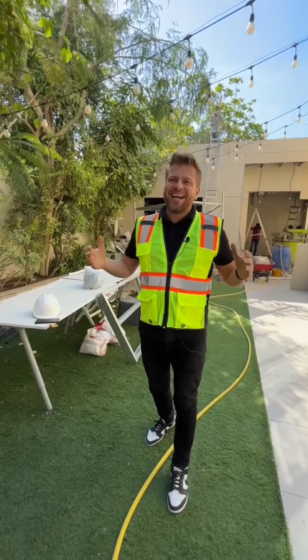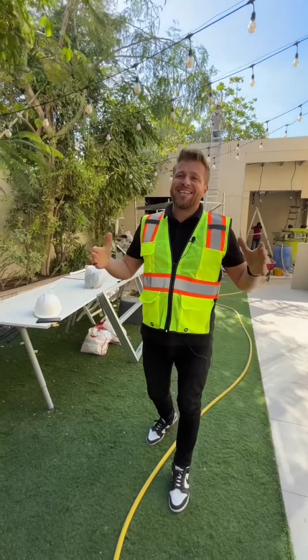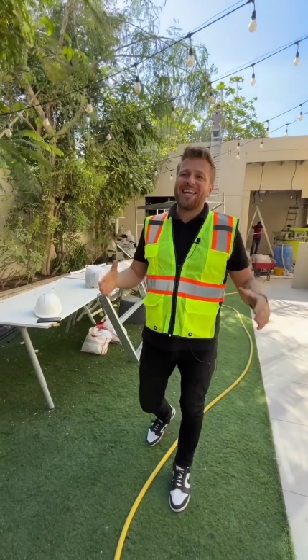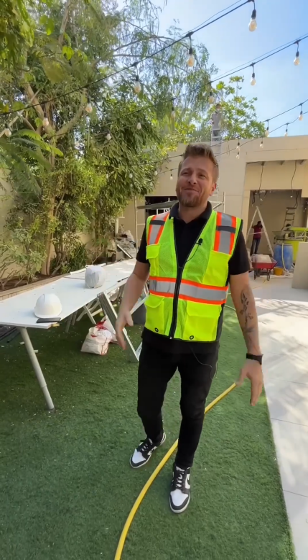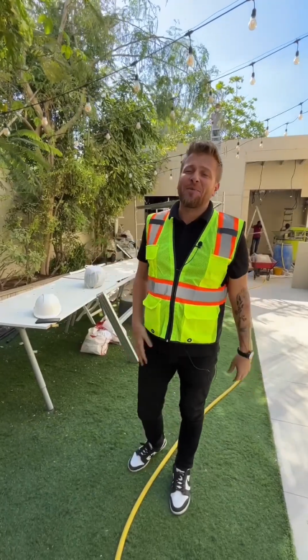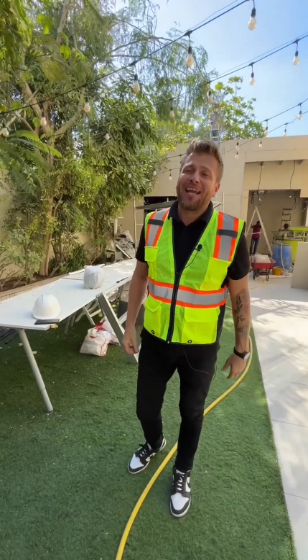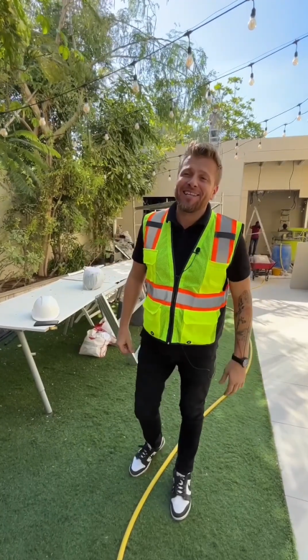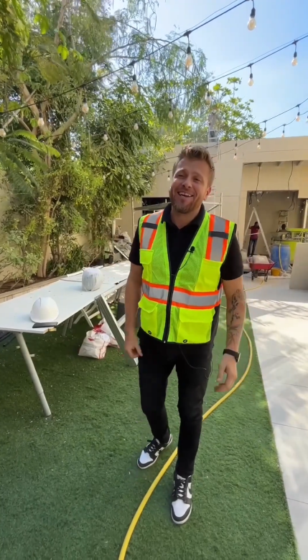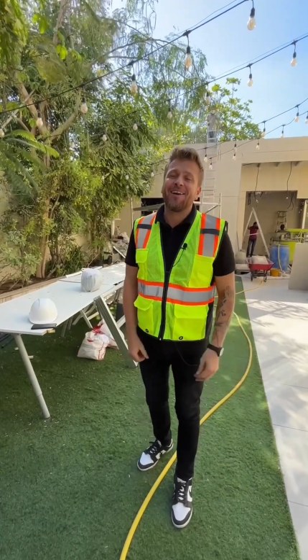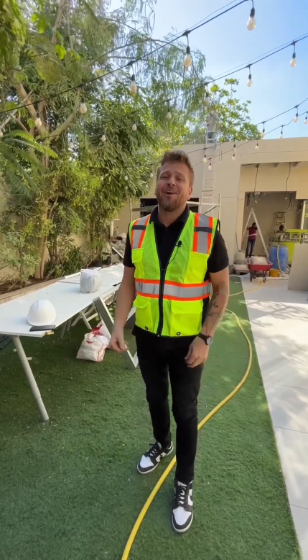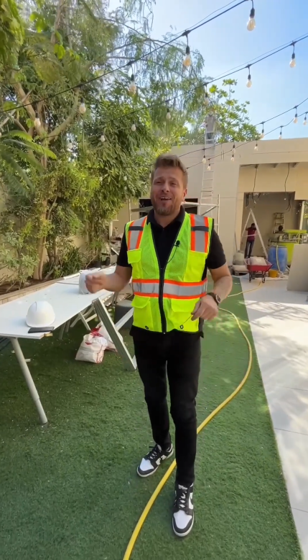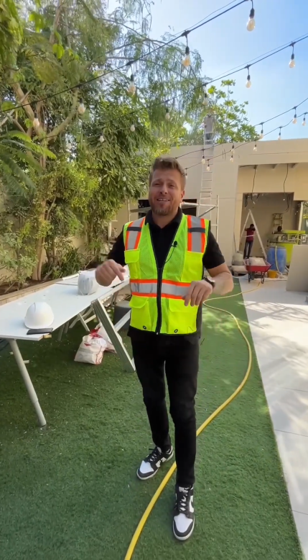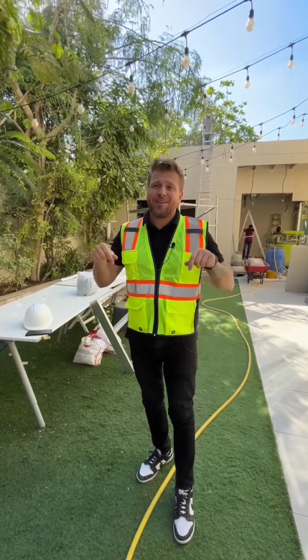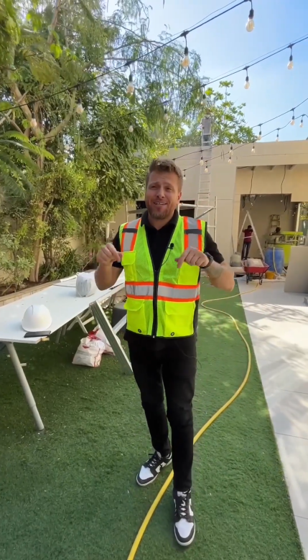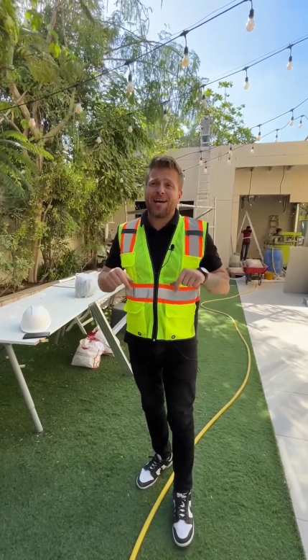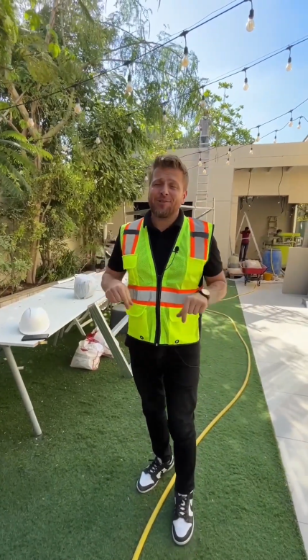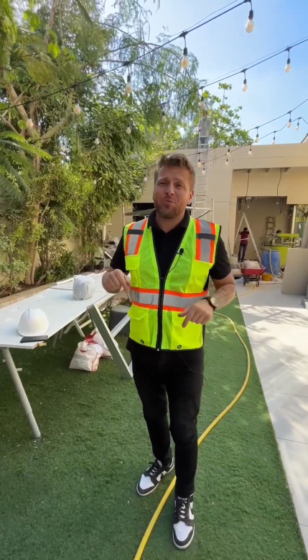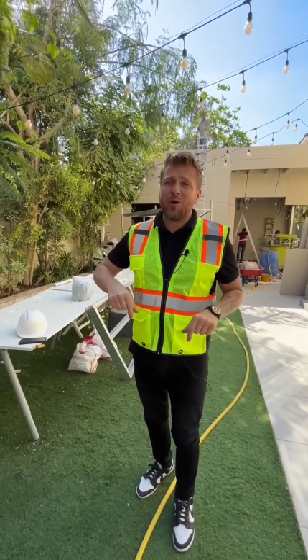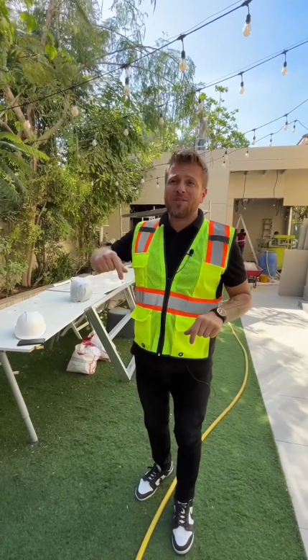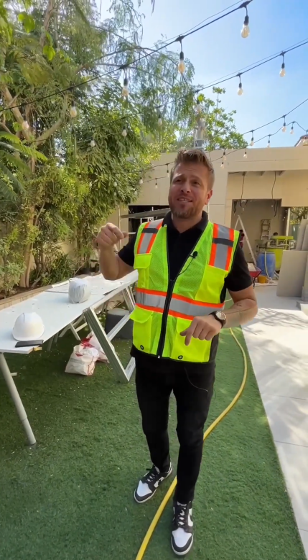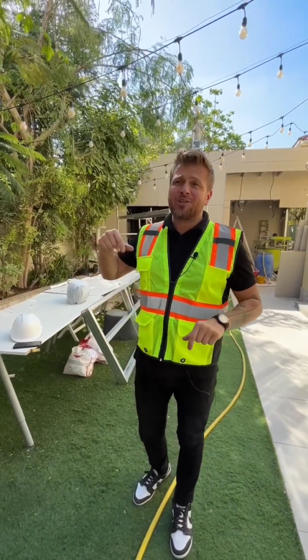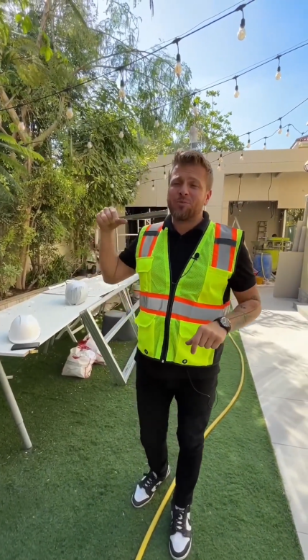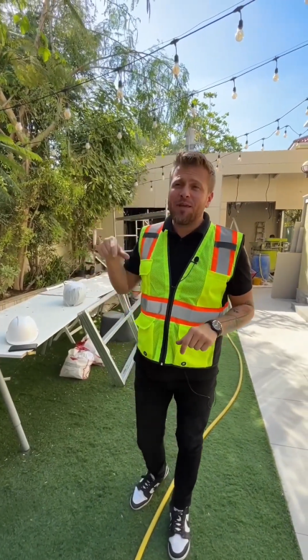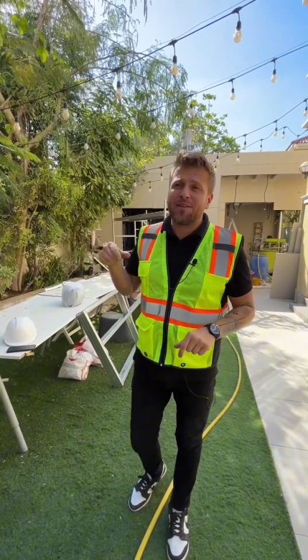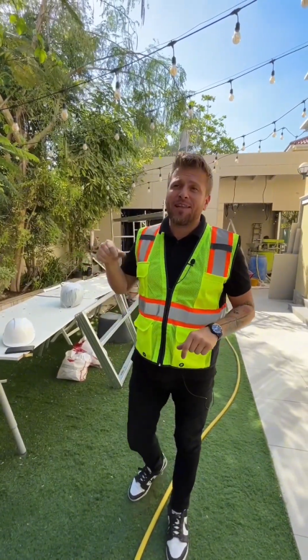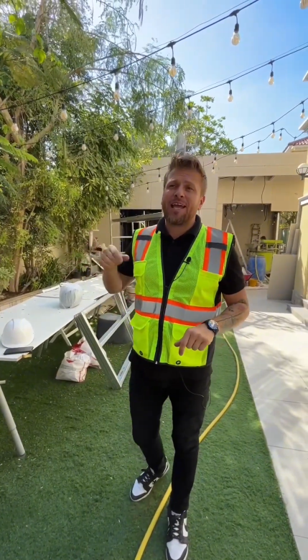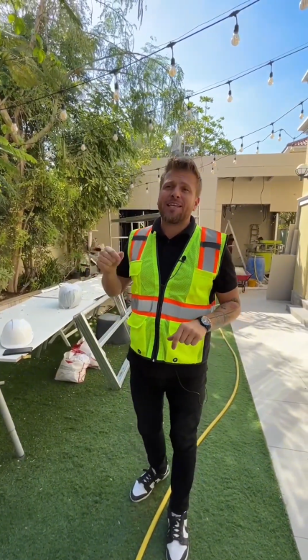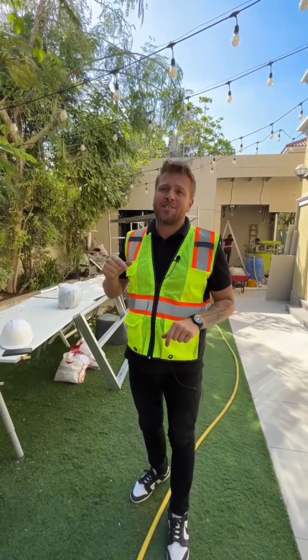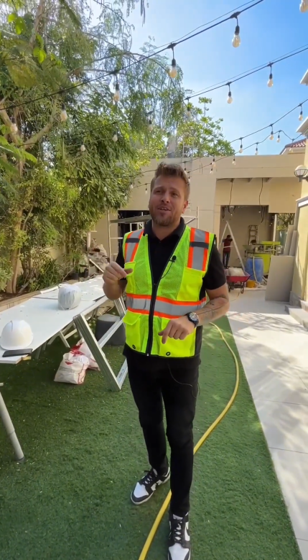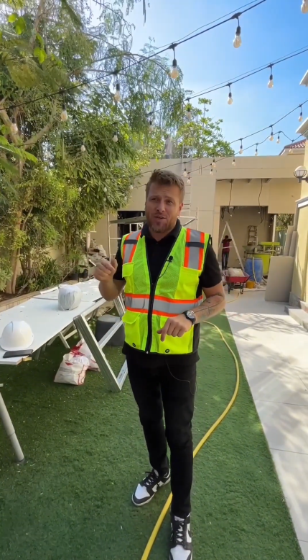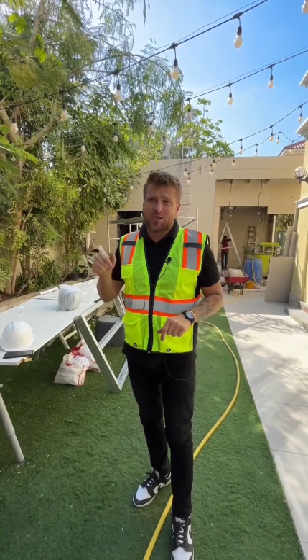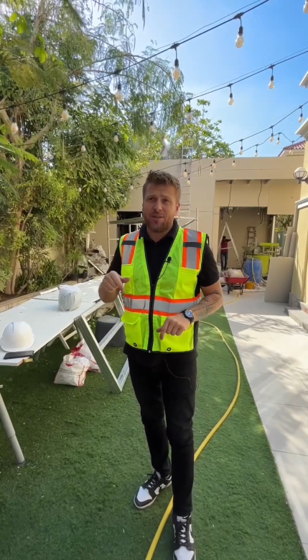Hey guys, Dennis from IKALIT here. Right here, right now in Dubai we start to build the light gauge steel construction villa.